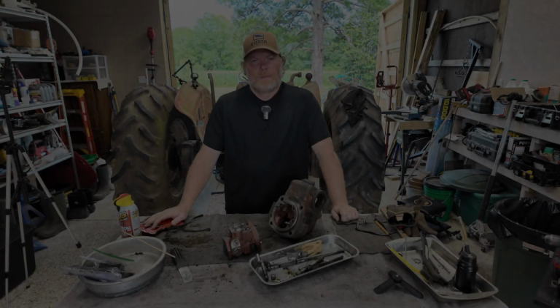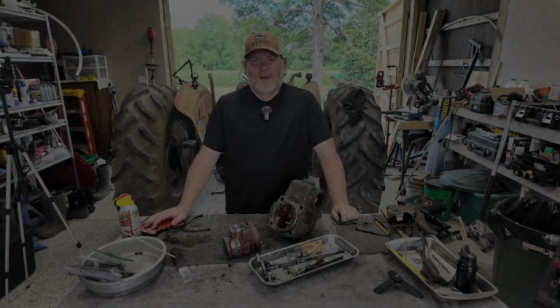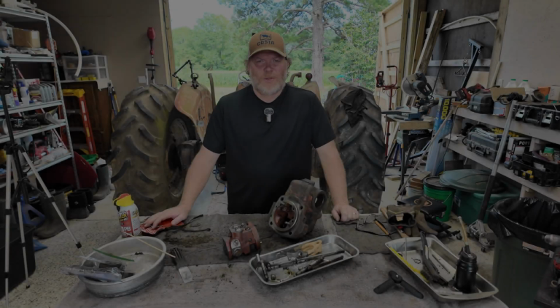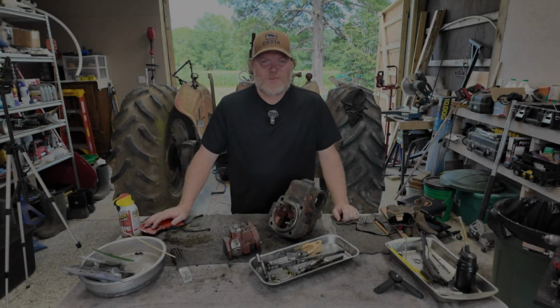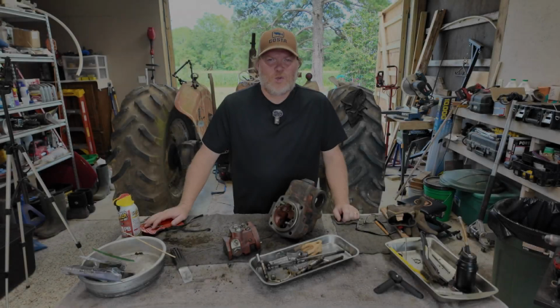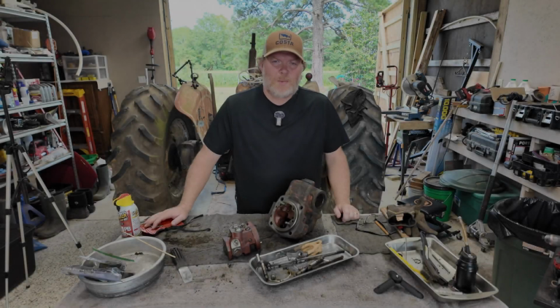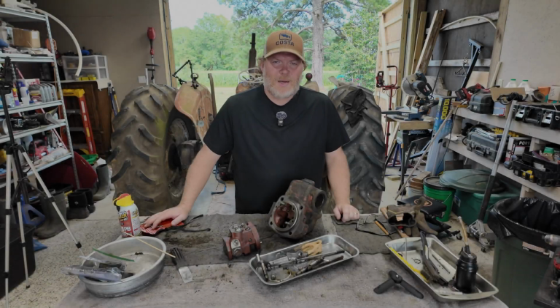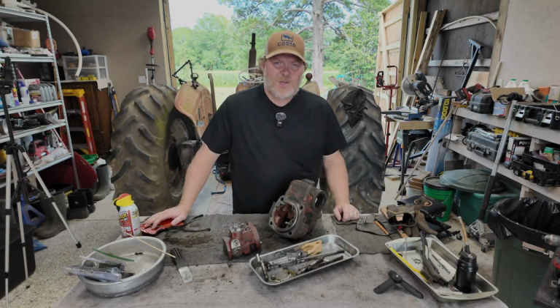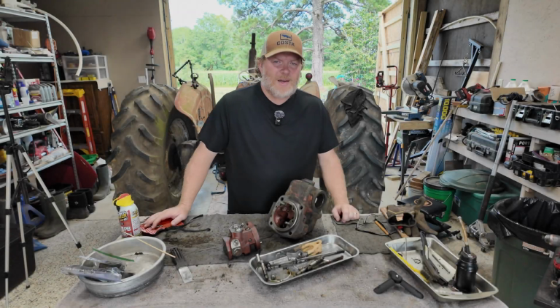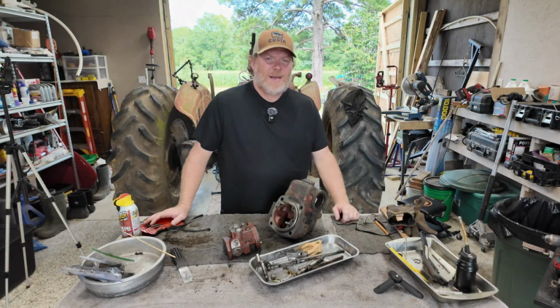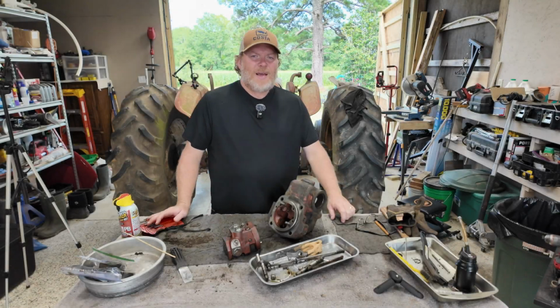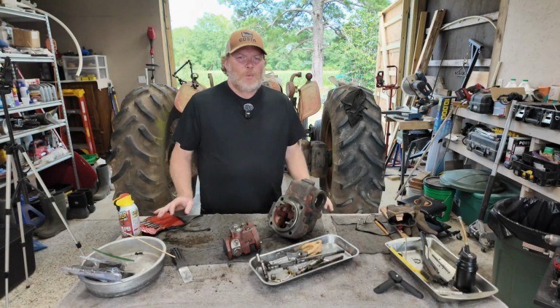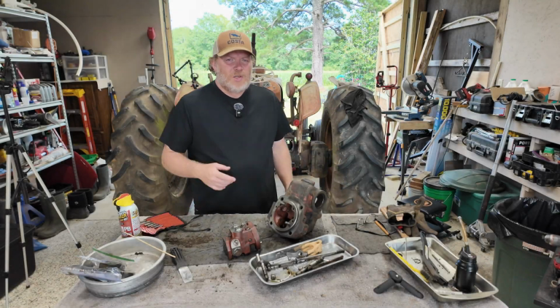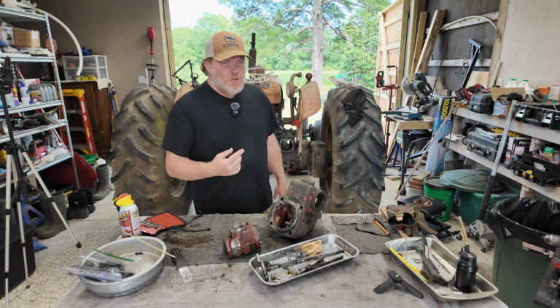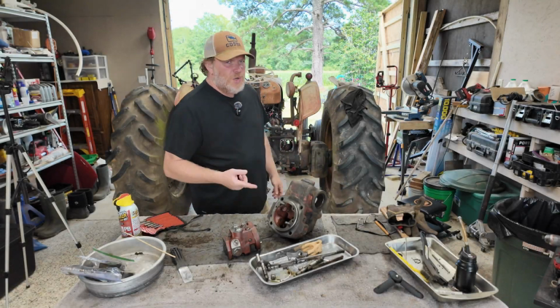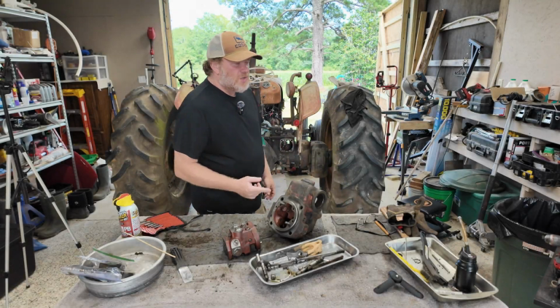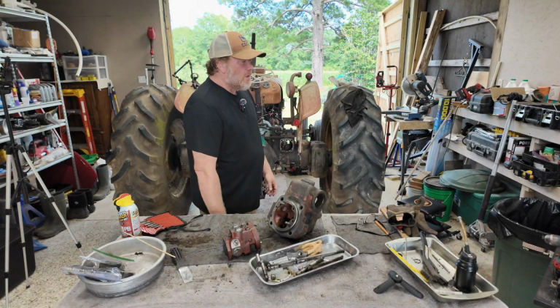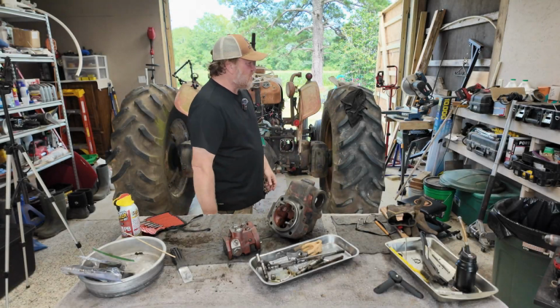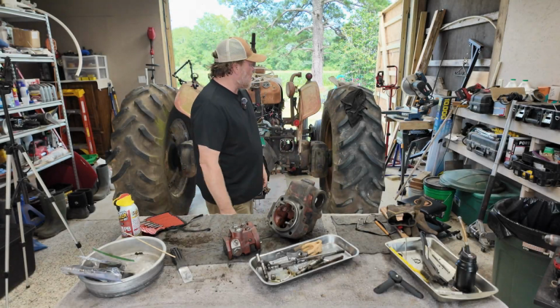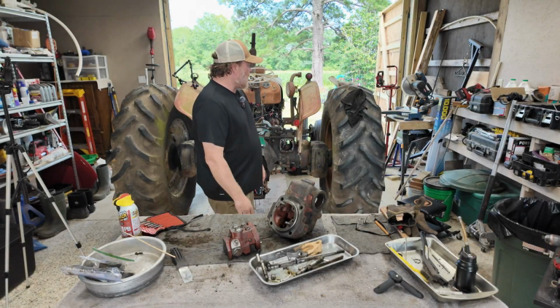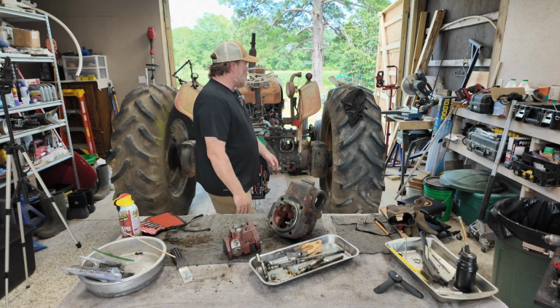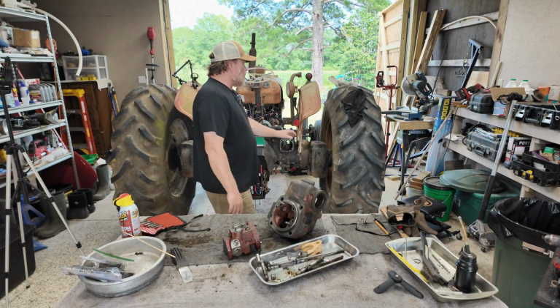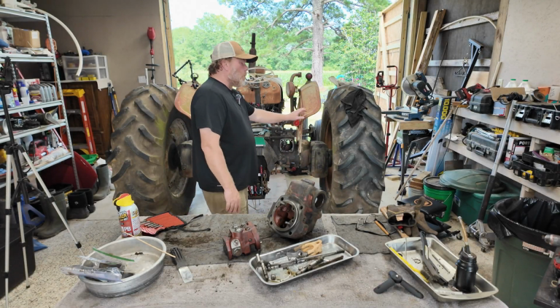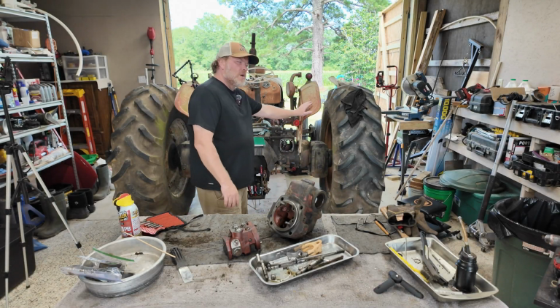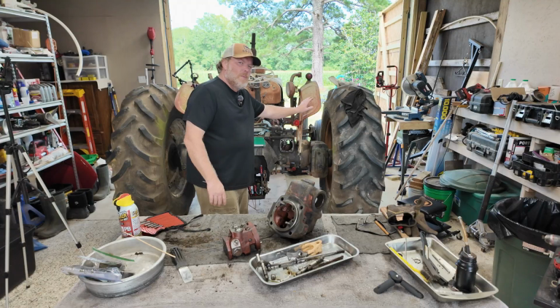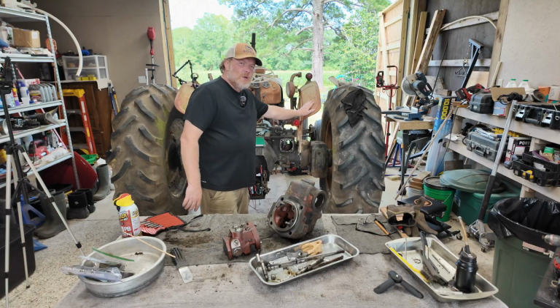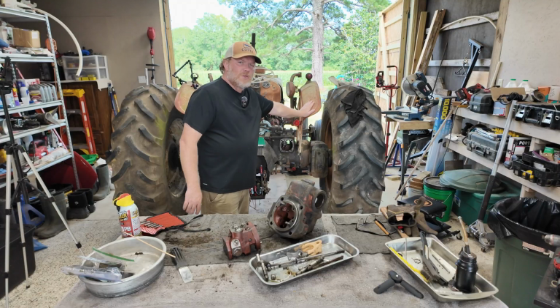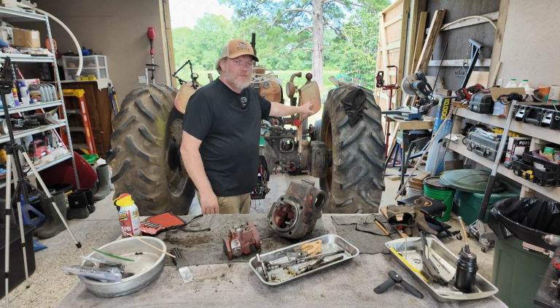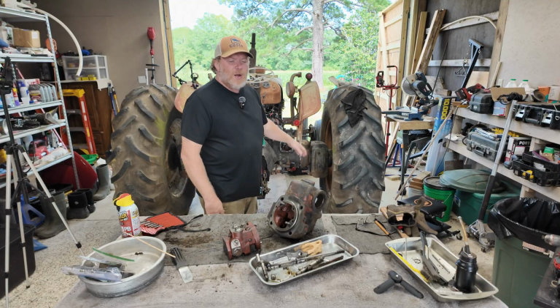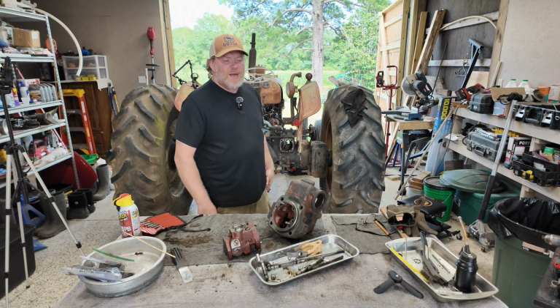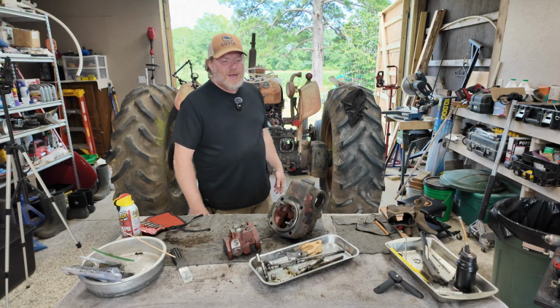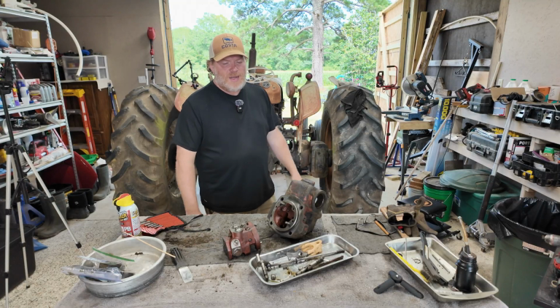Hi there, thanks for joining me. I'm Shane, and we're continuing a series here of videos where we're working on my uncle's David Brown 990.